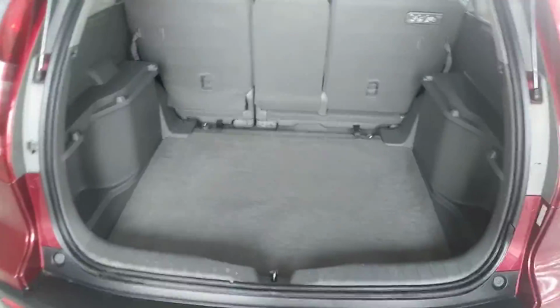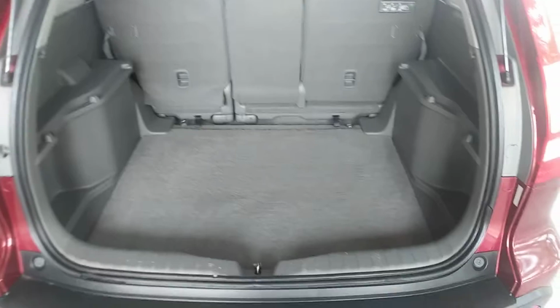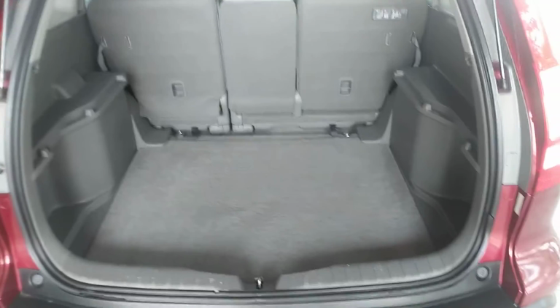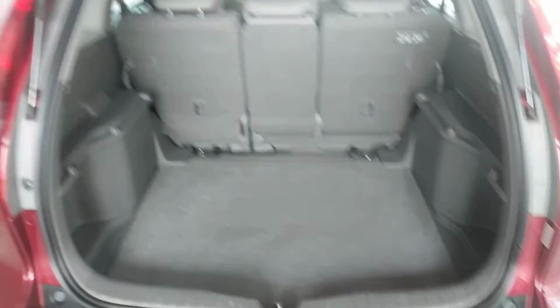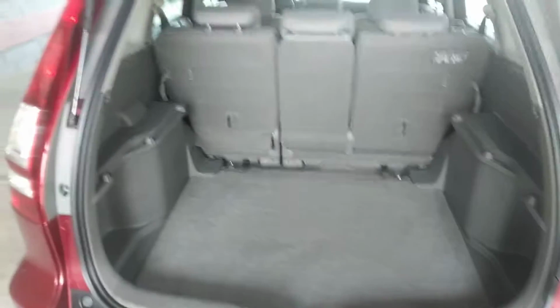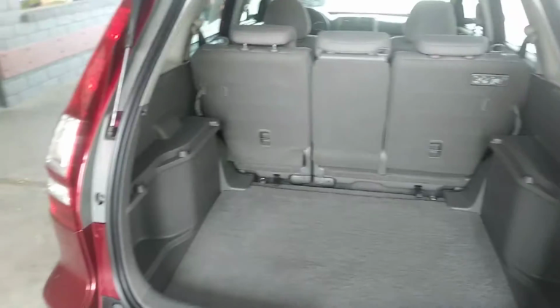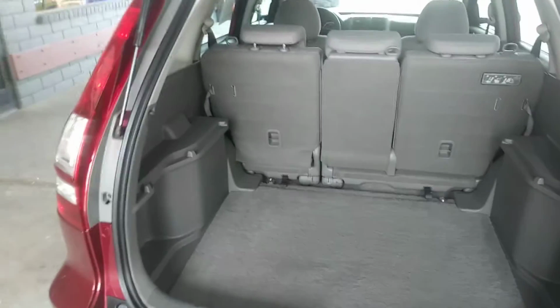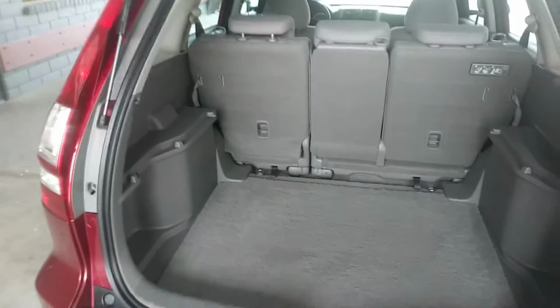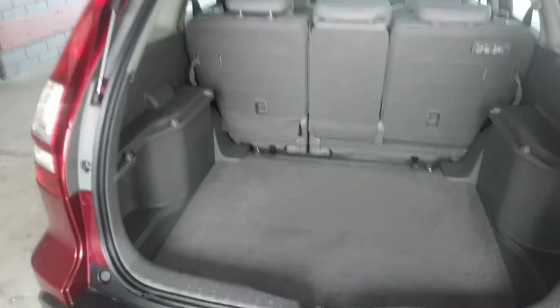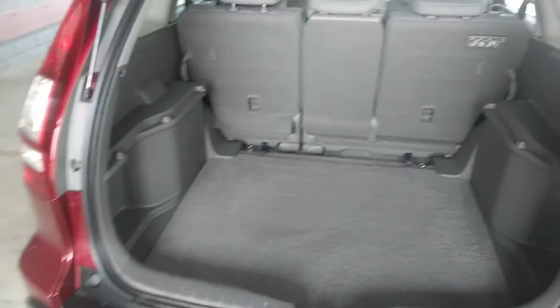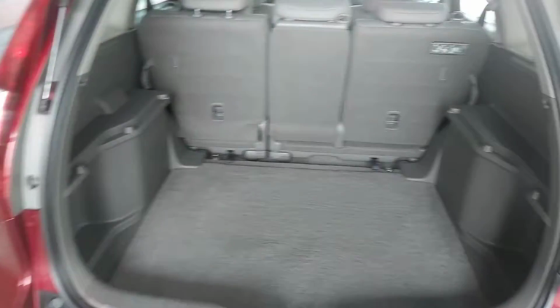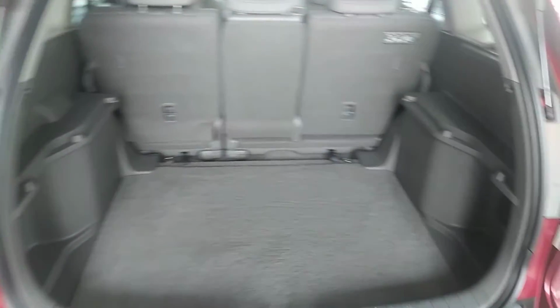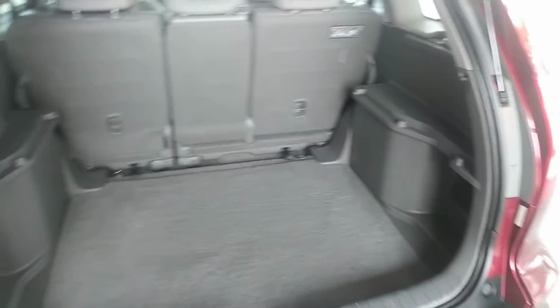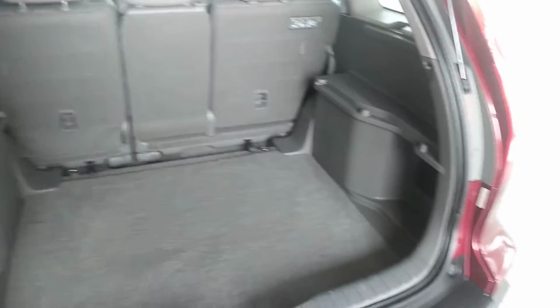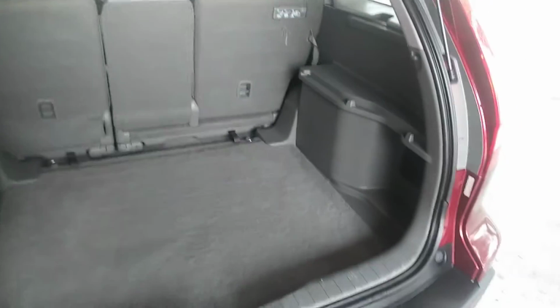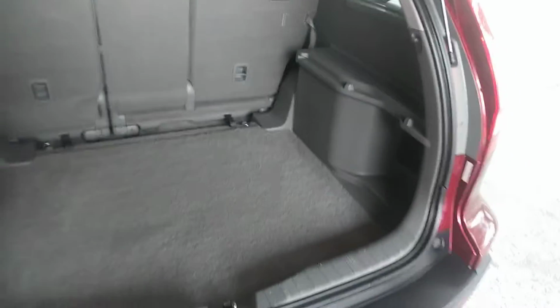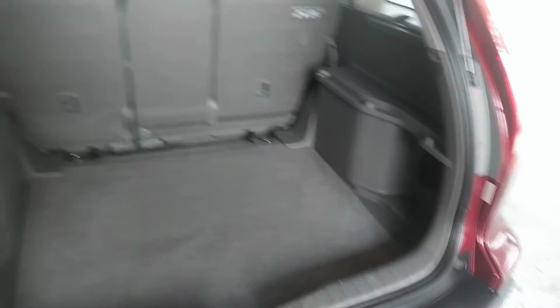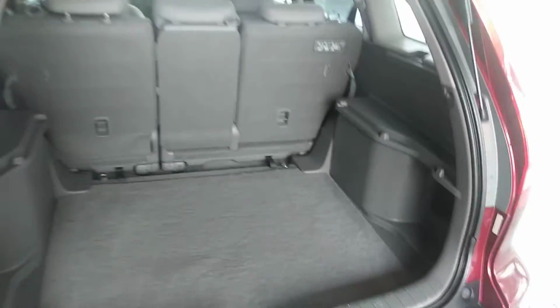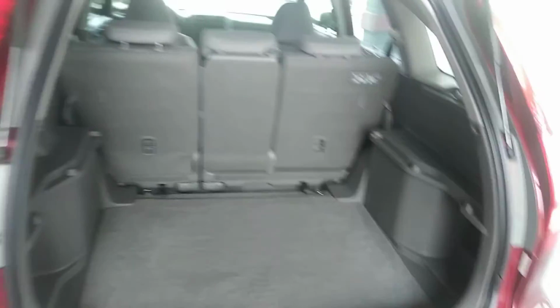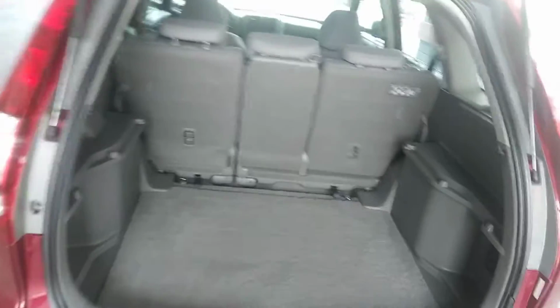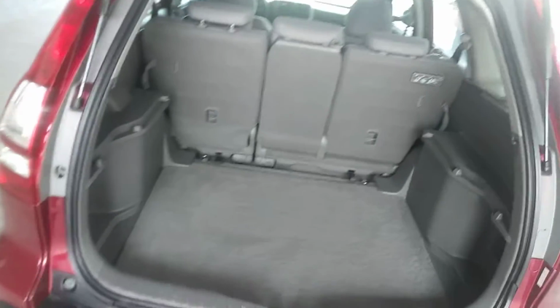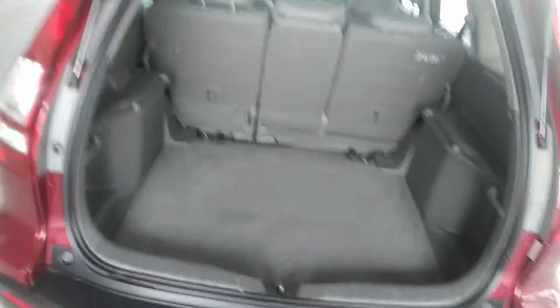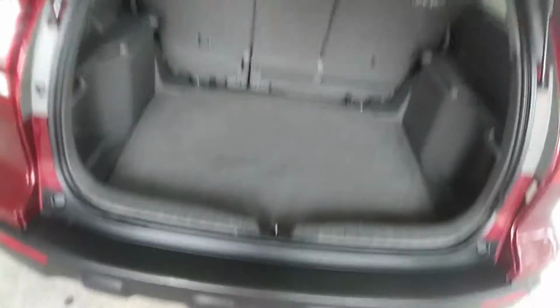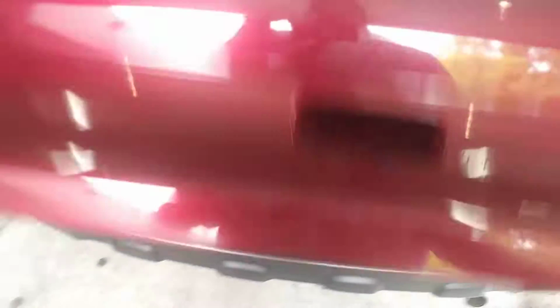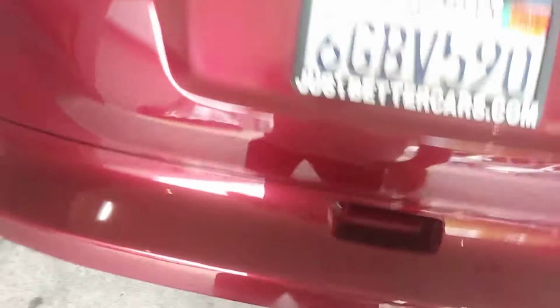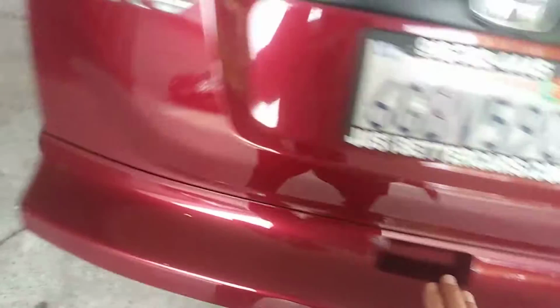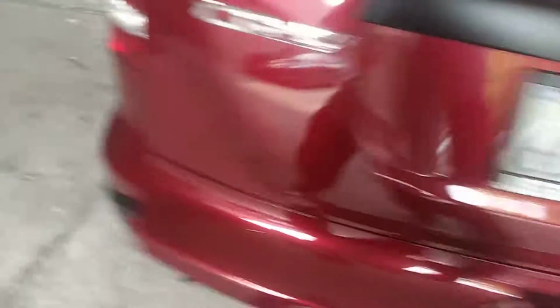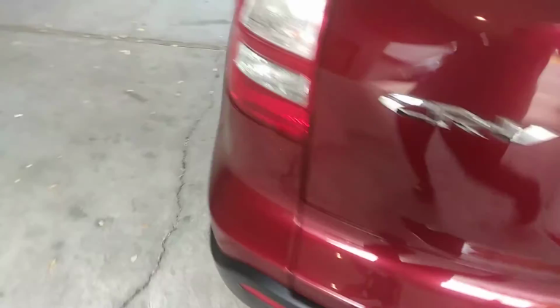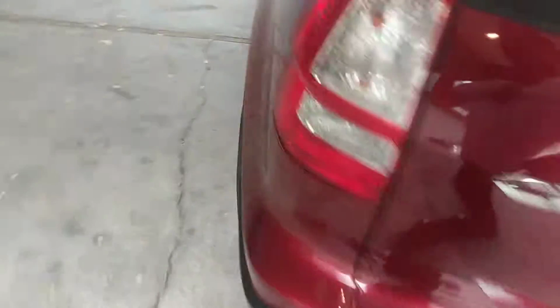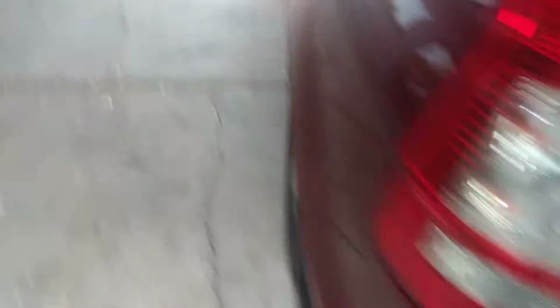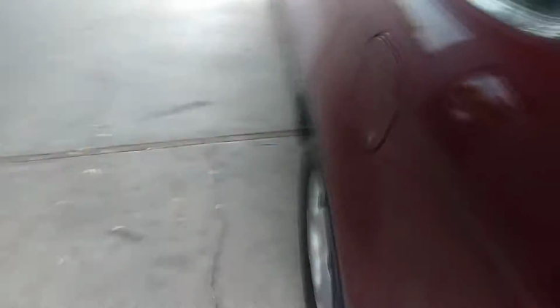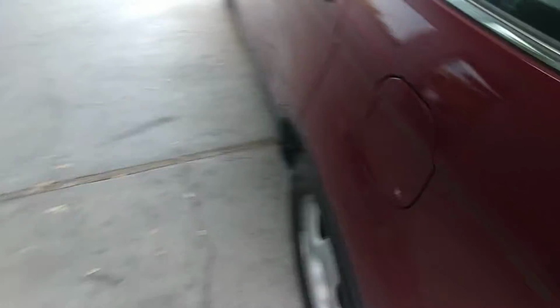Nice deep cargo storage. Spare tire is under that panel.